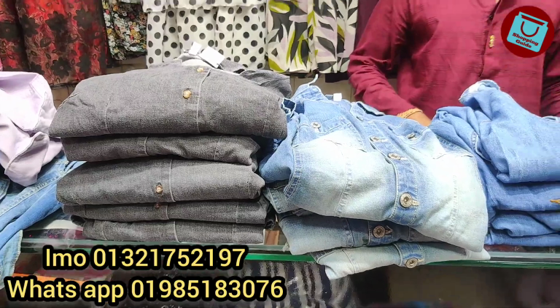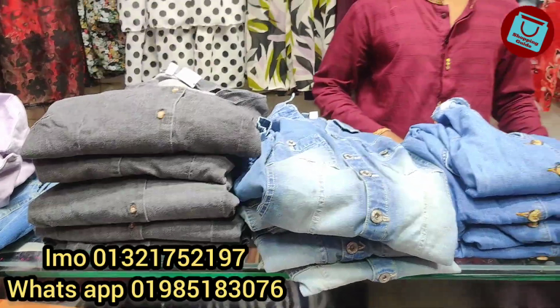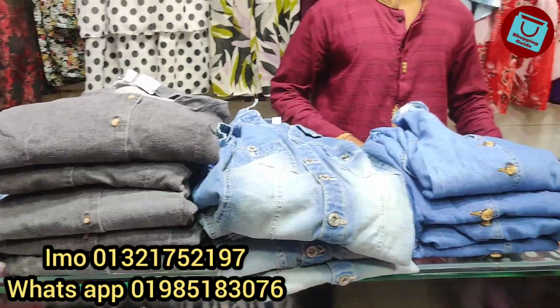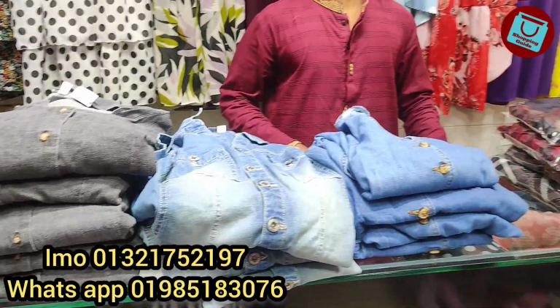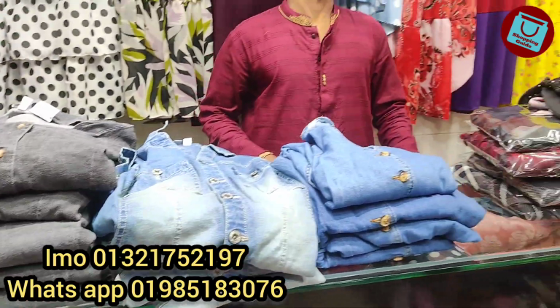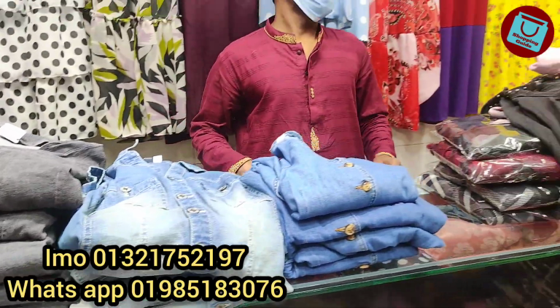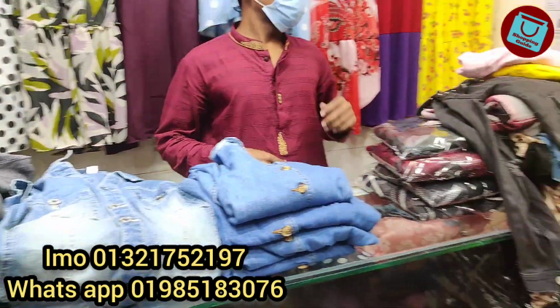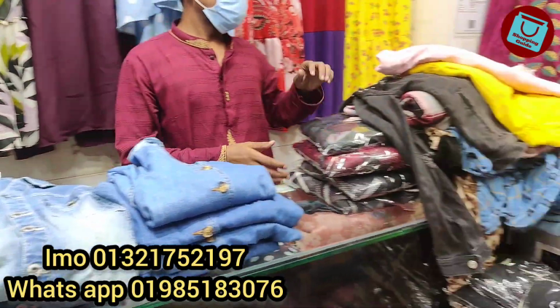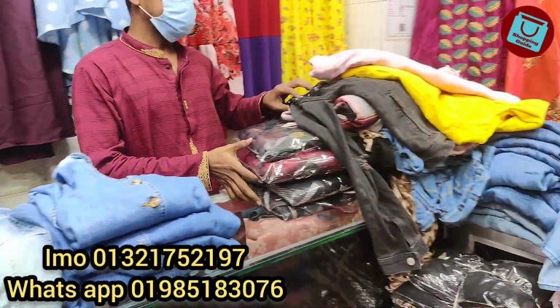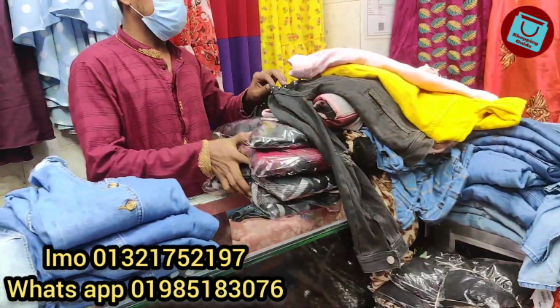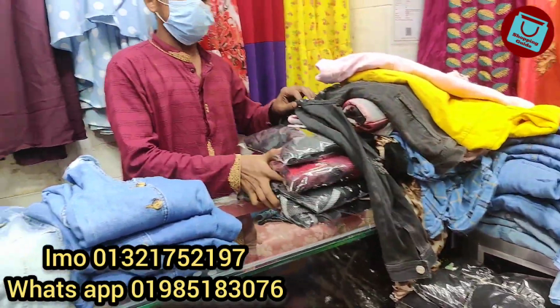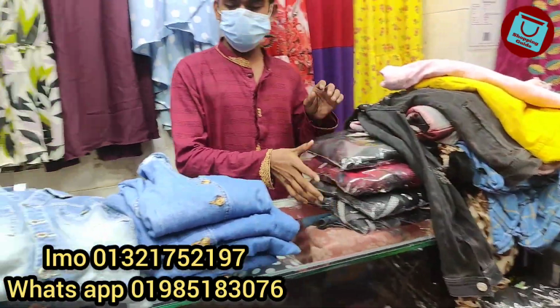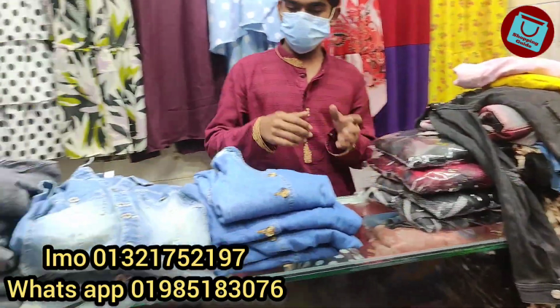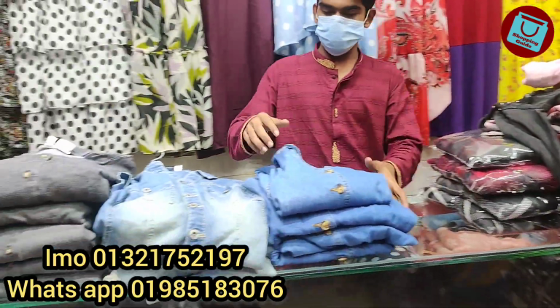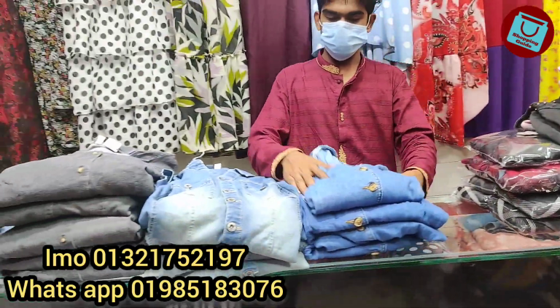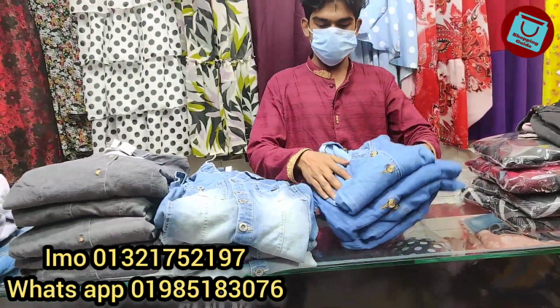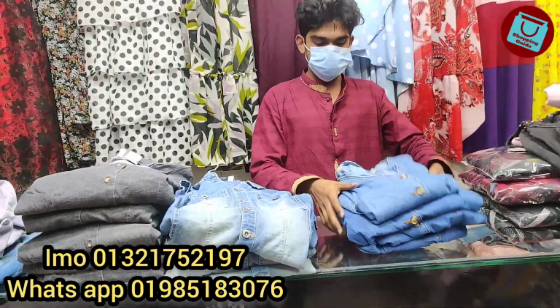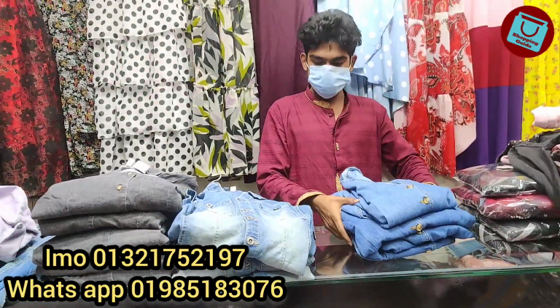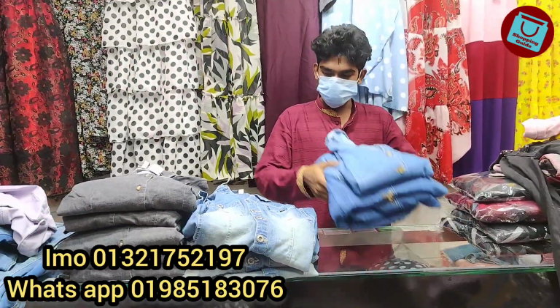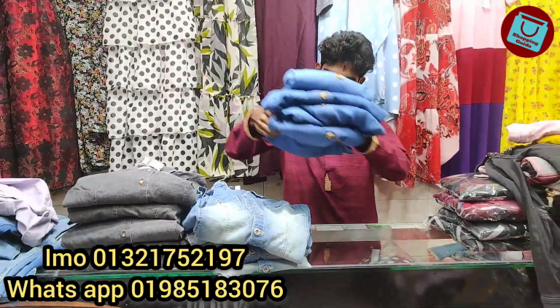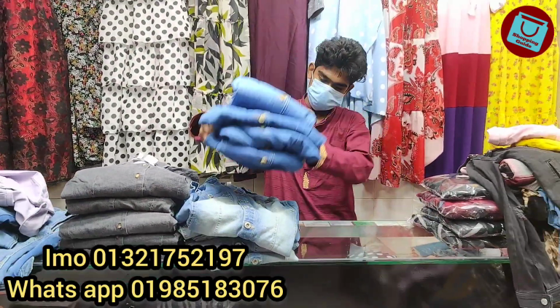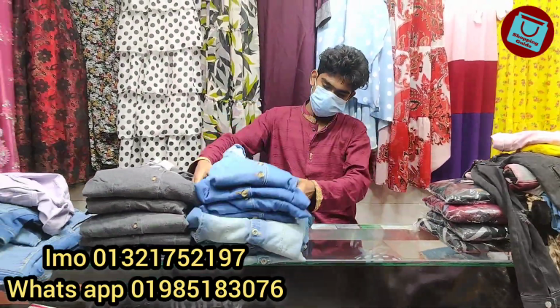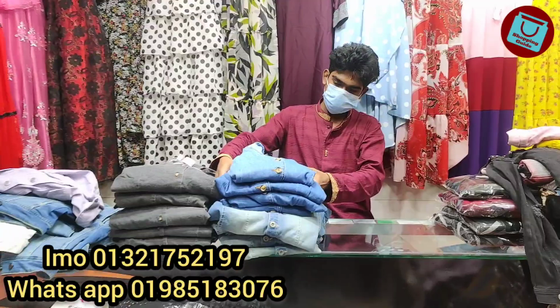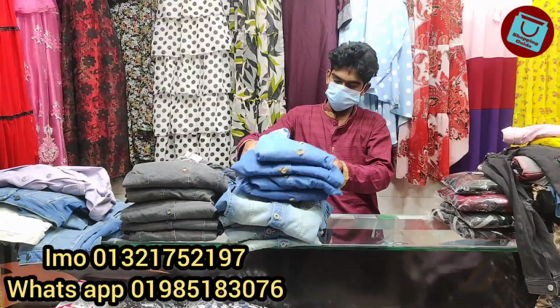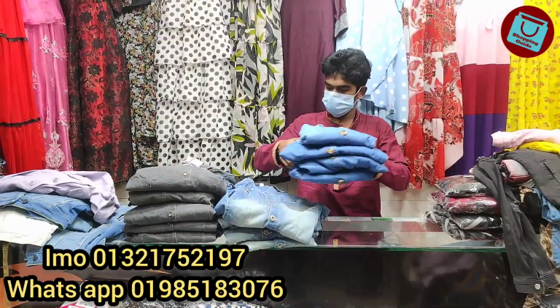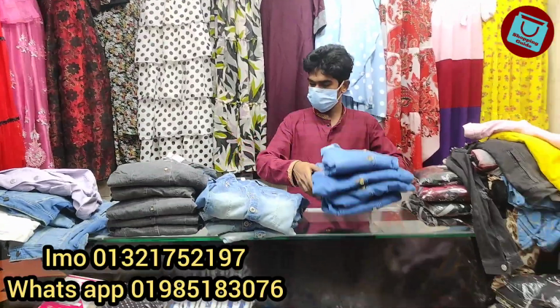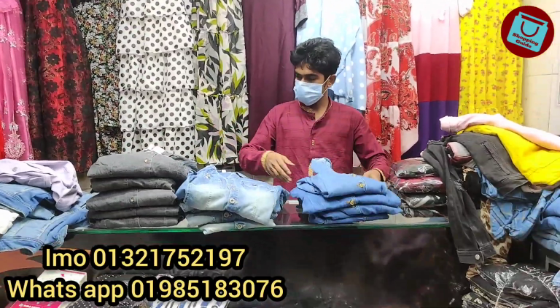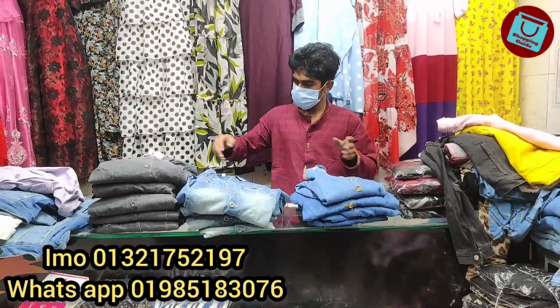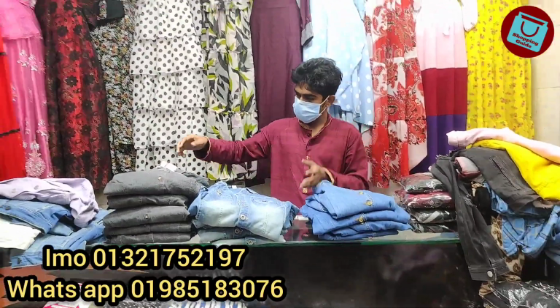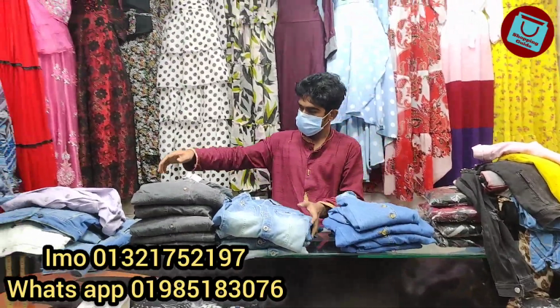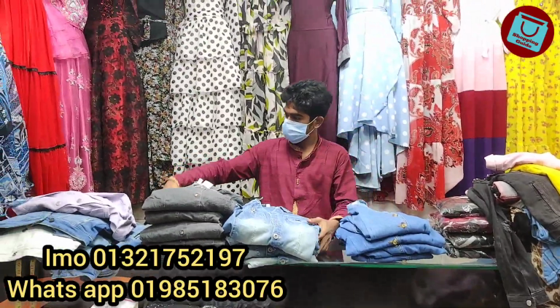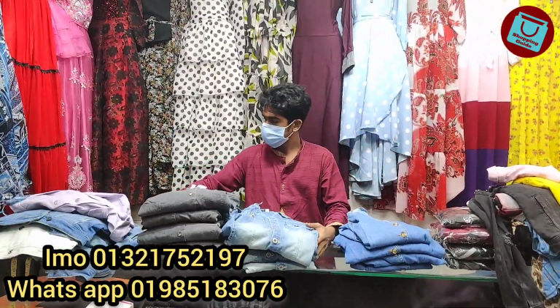Assalamualaikum, welcome back to my channel, Shoppinggate. So, we are going to start with our fashion daily.